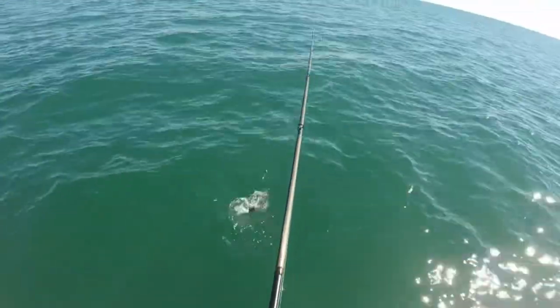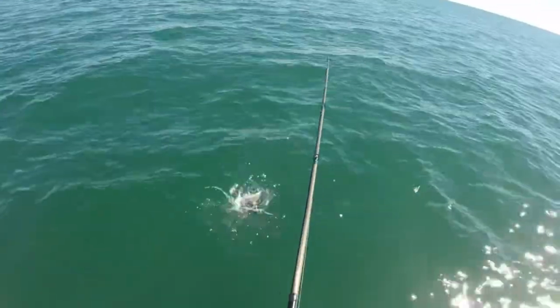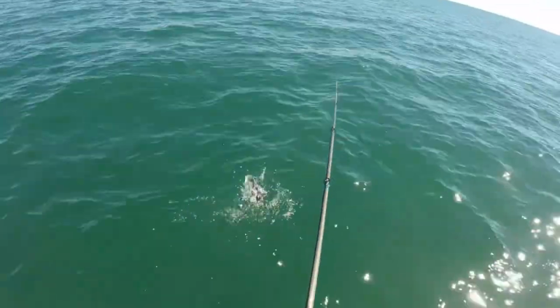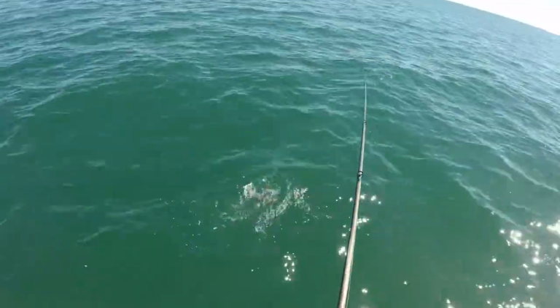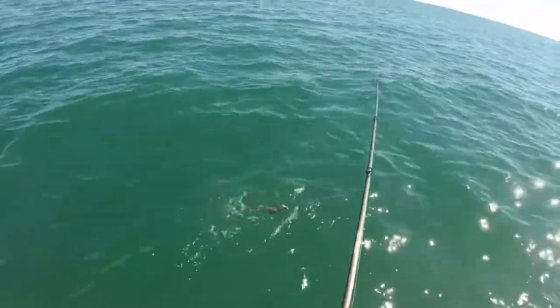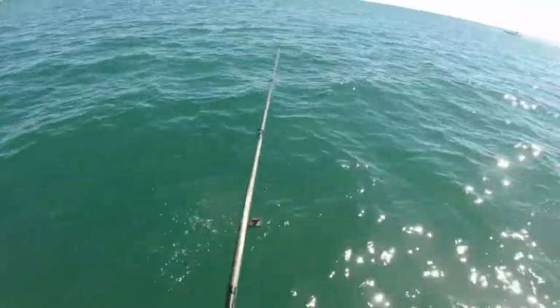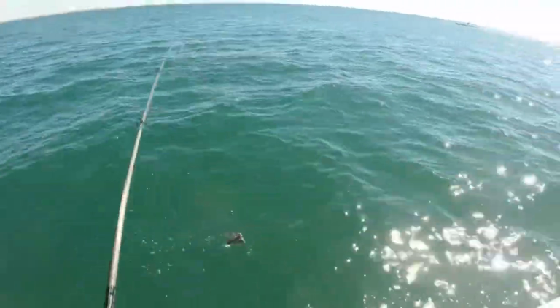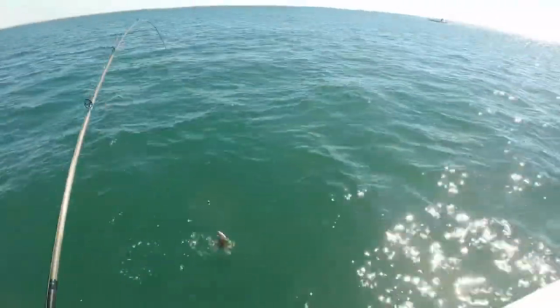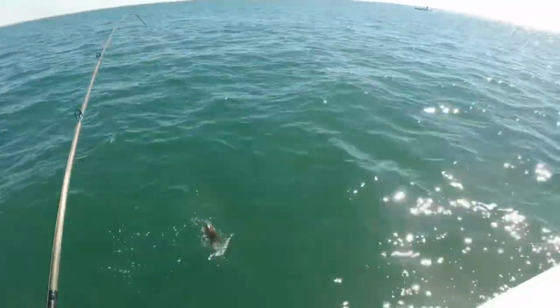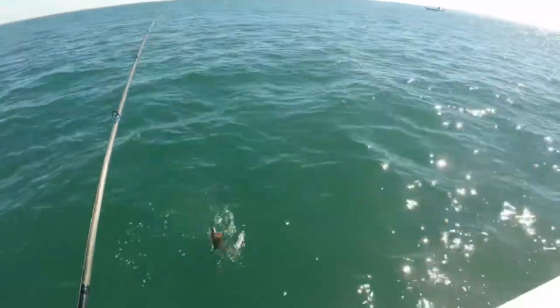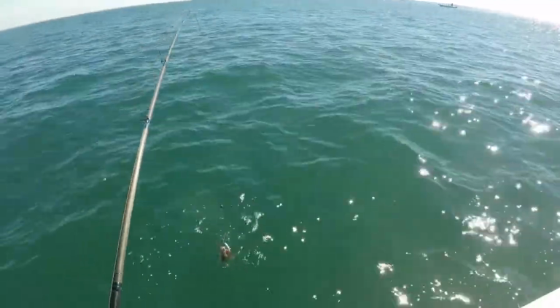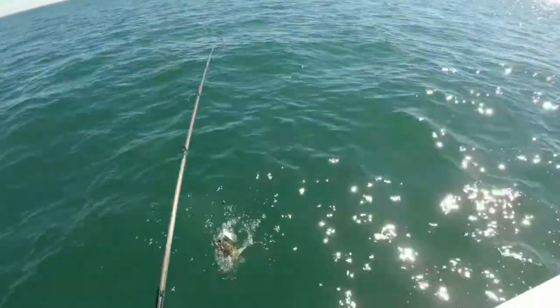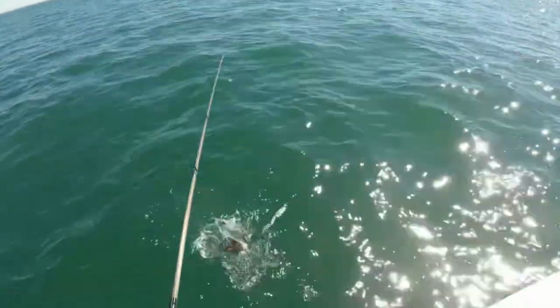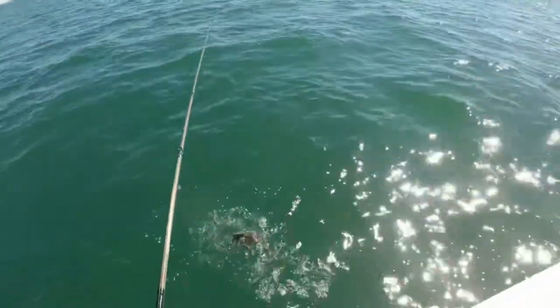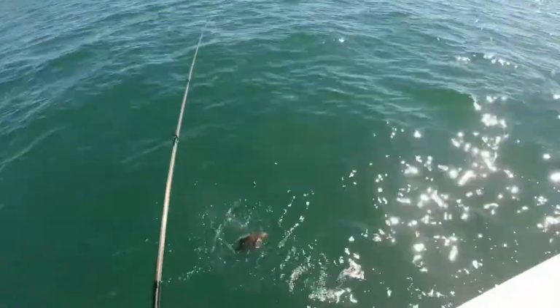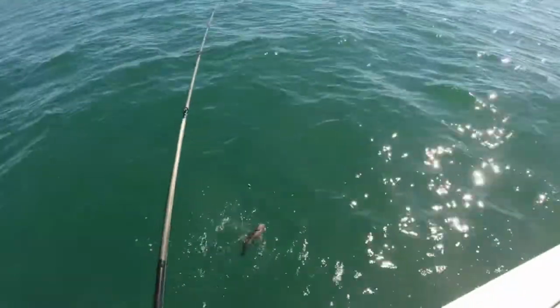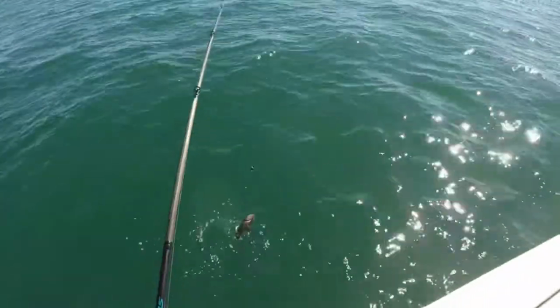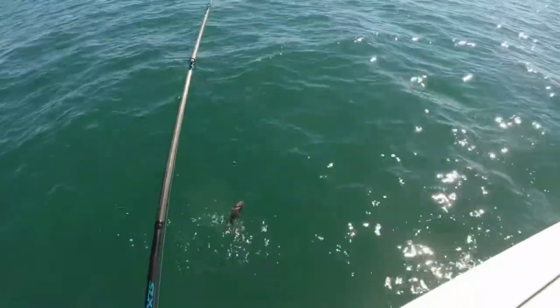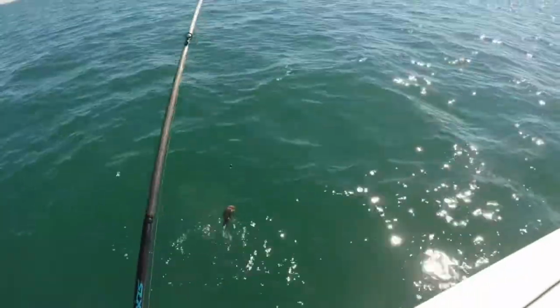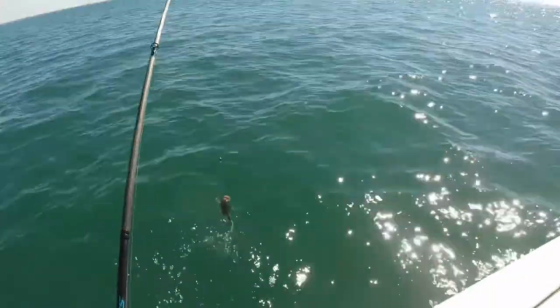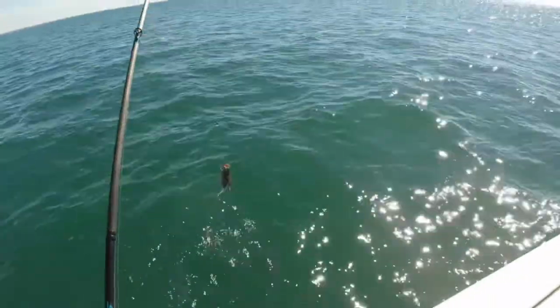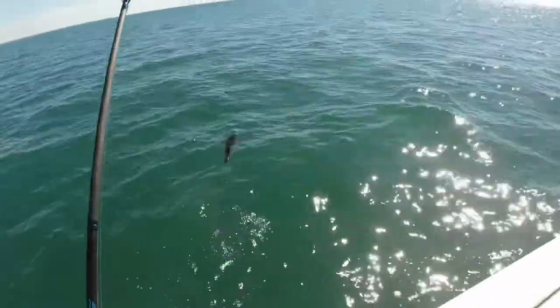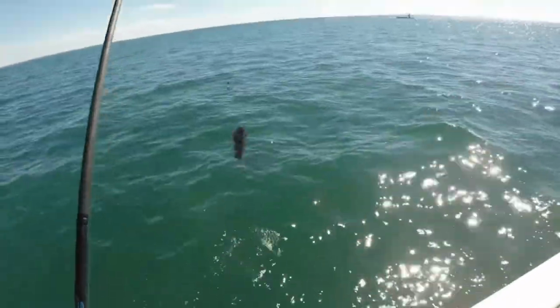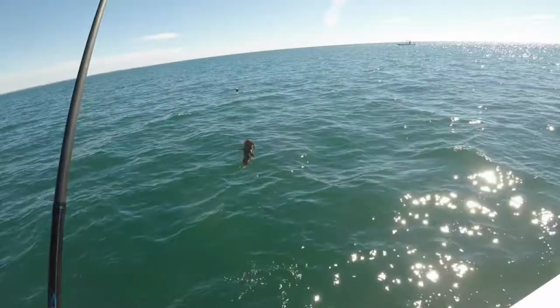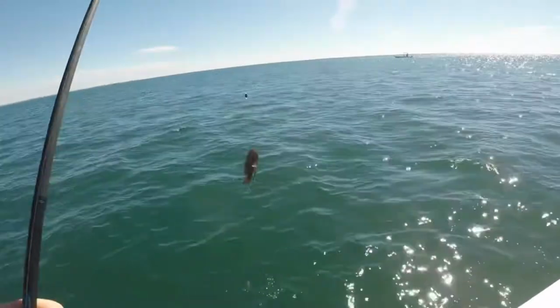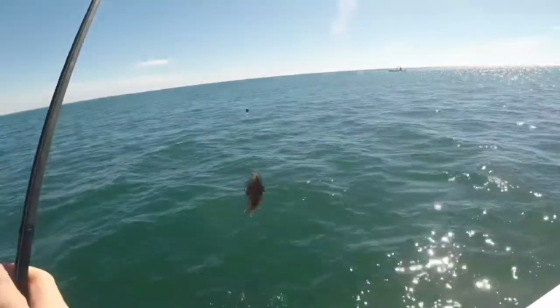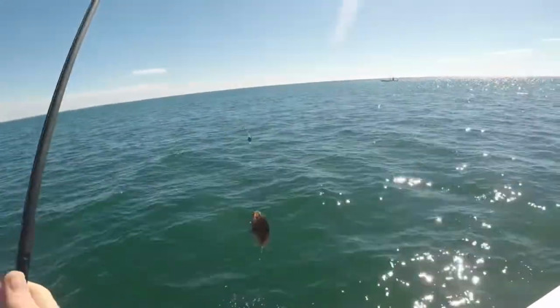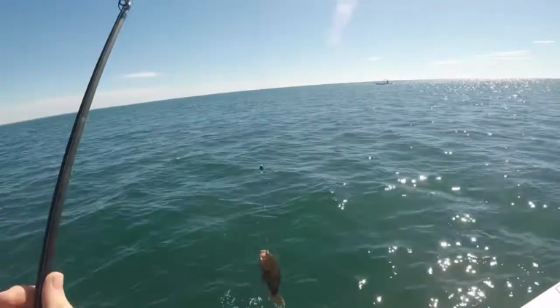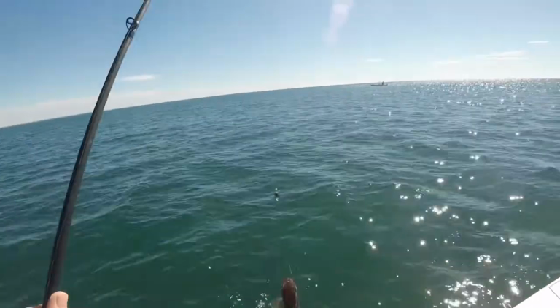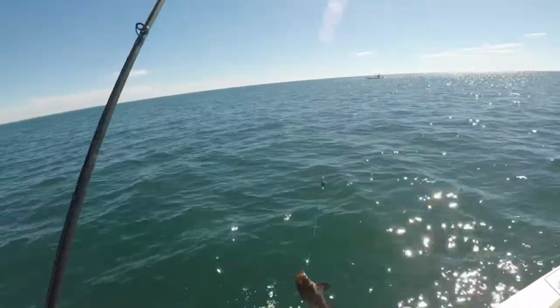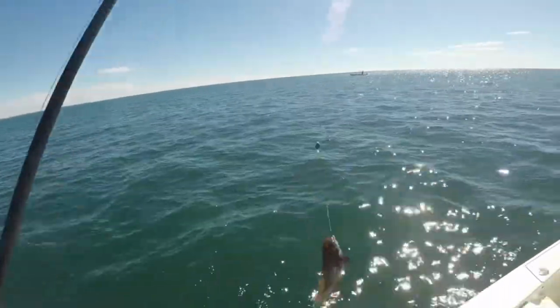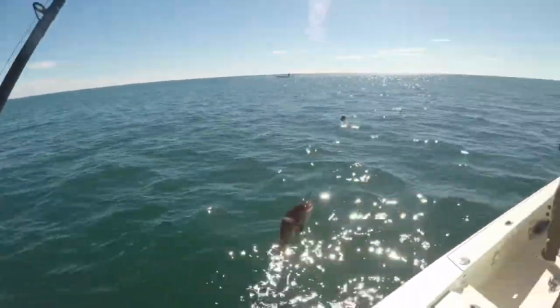Little black bass. Damn, the mullet came off.